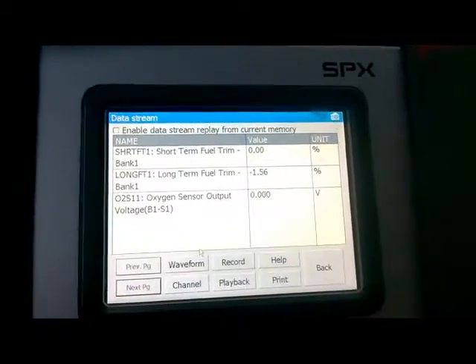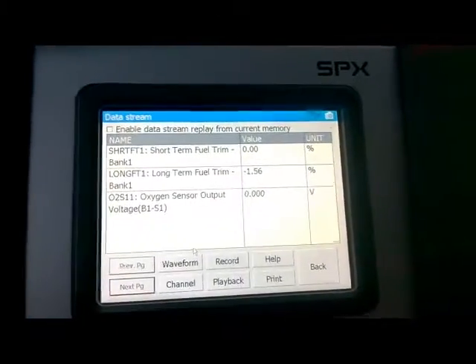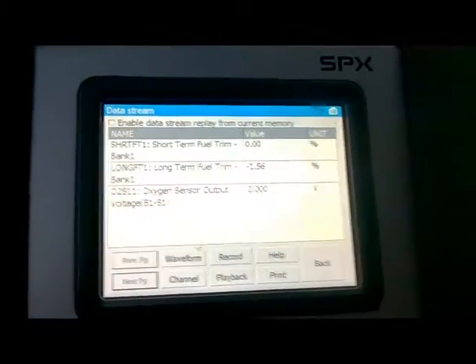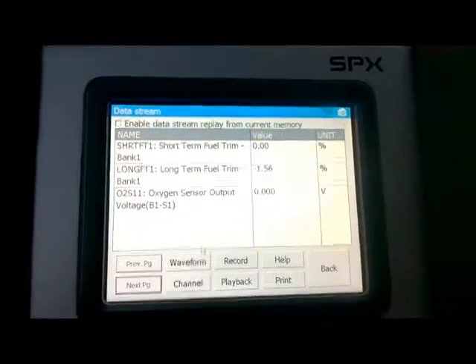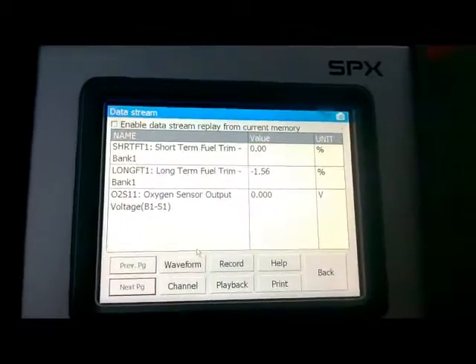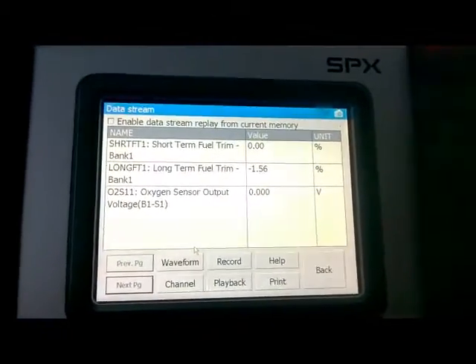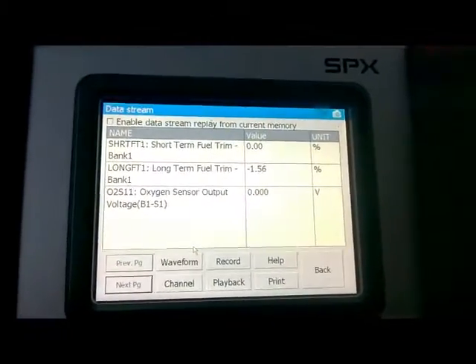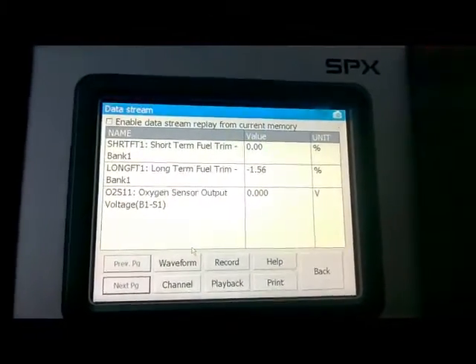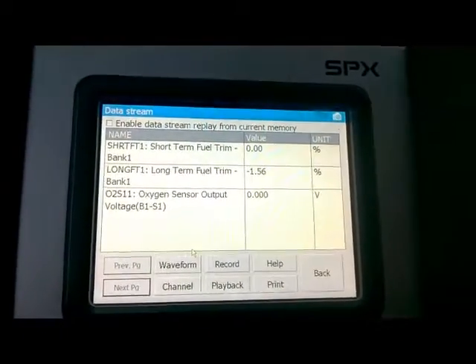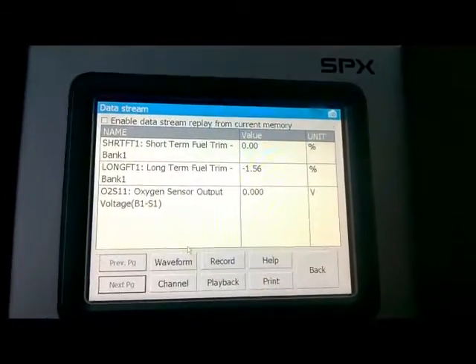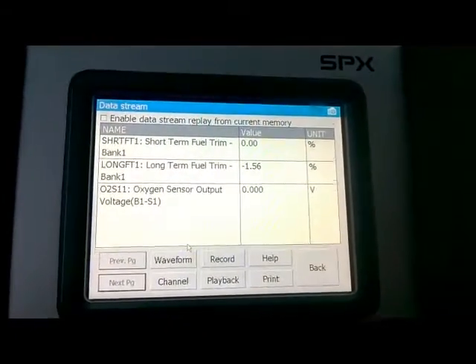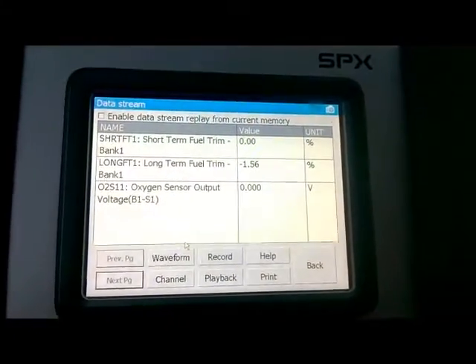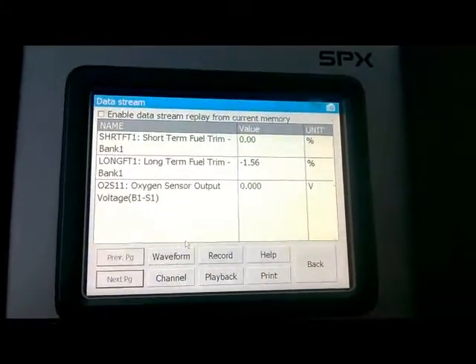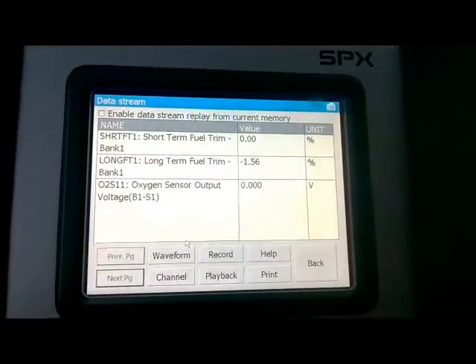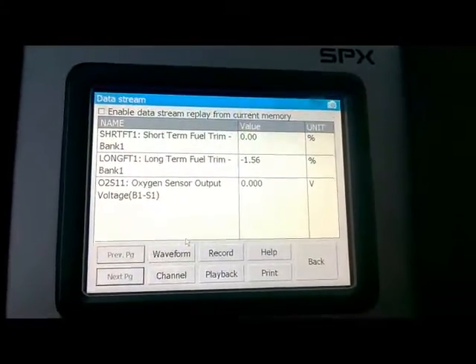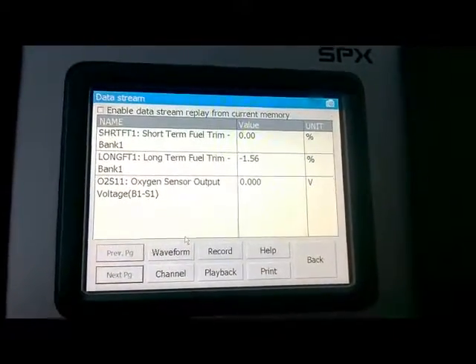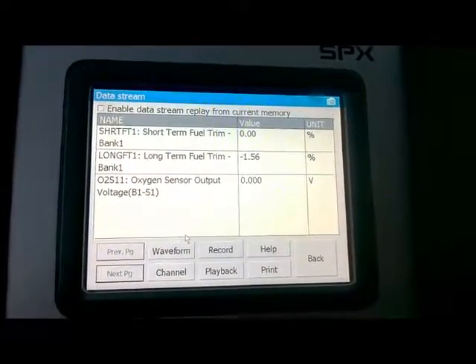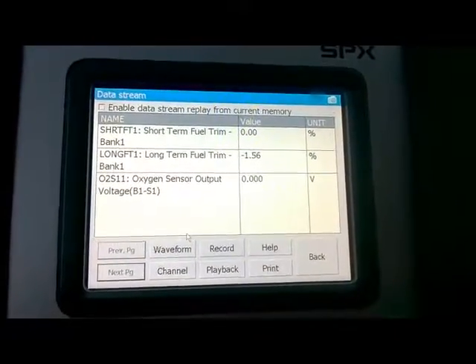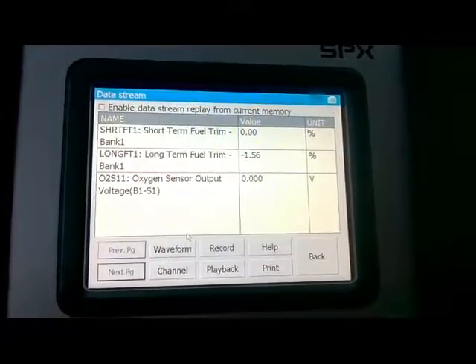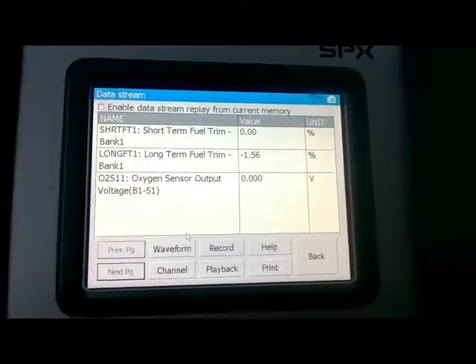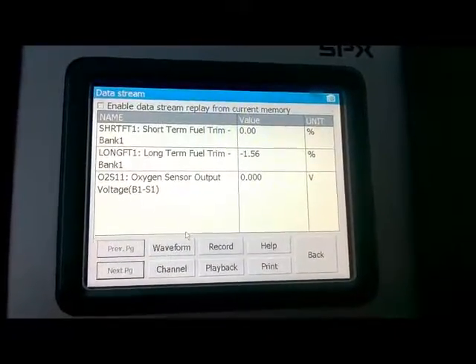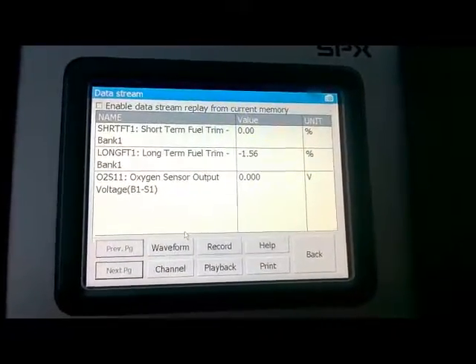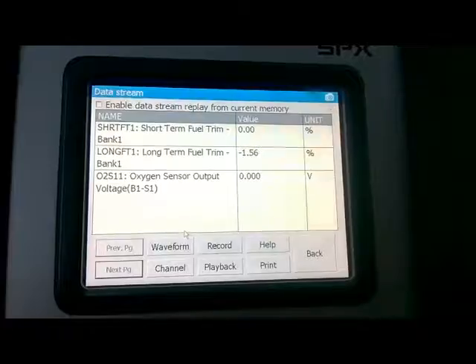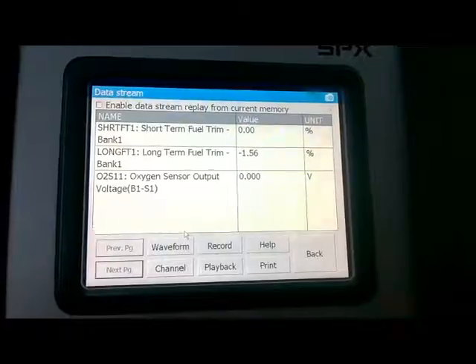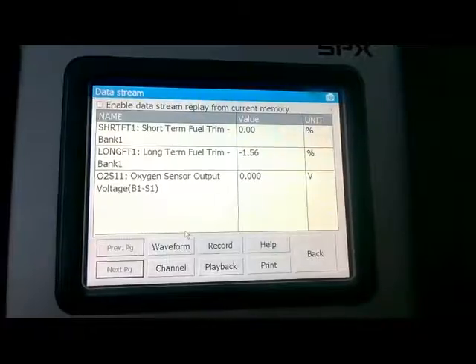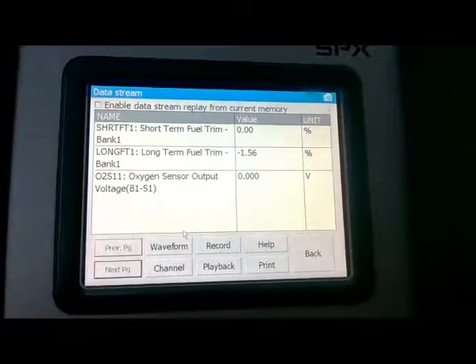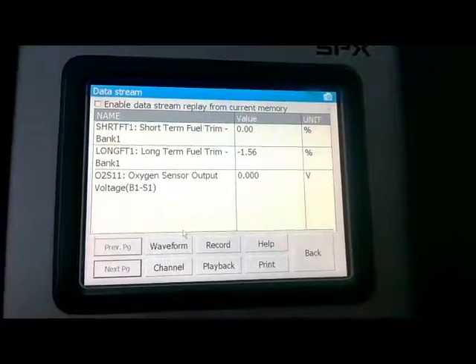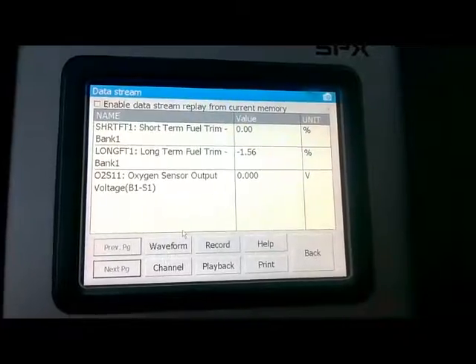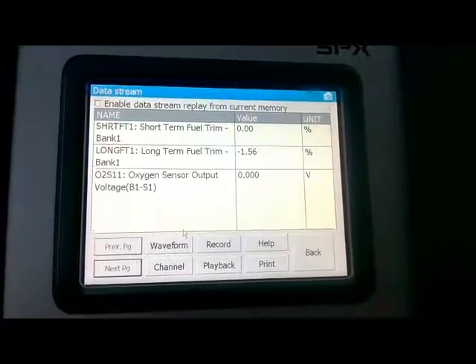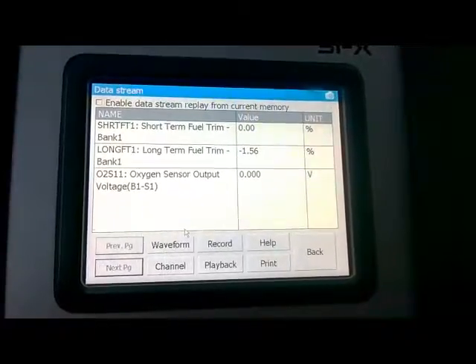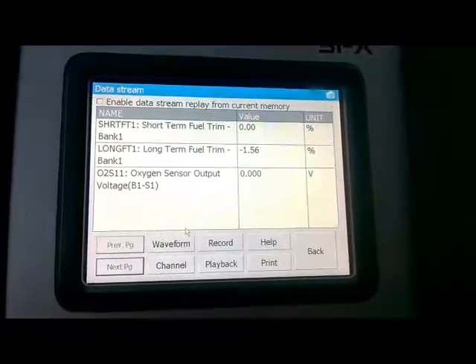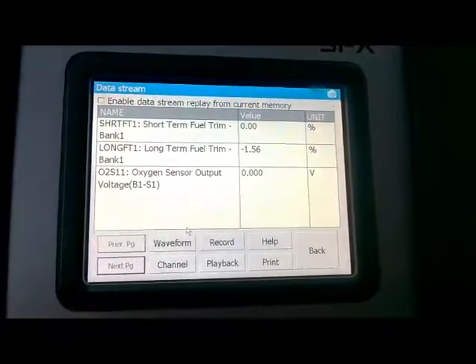Hello YouTube, this is Eli from Obadi Tech. I'm here working on a 1998 Toyota Camry with a 2.2 liter engine.